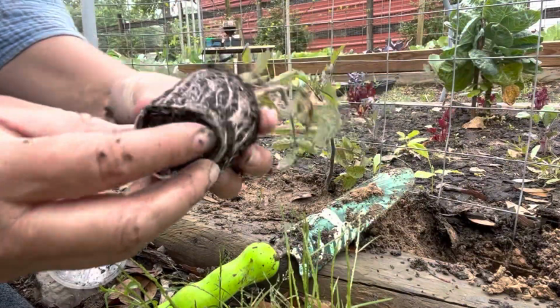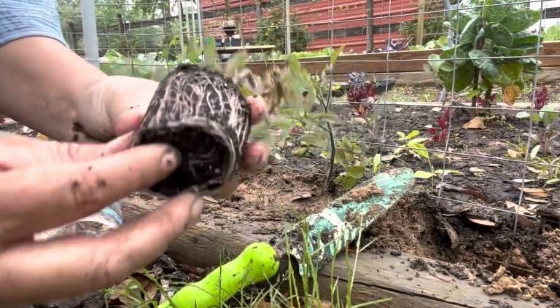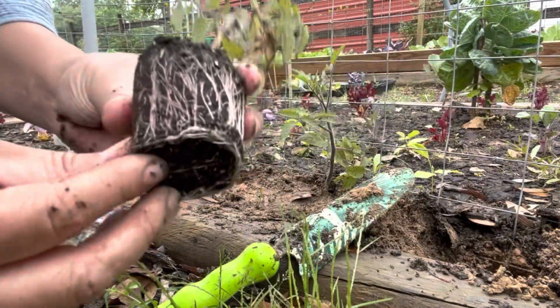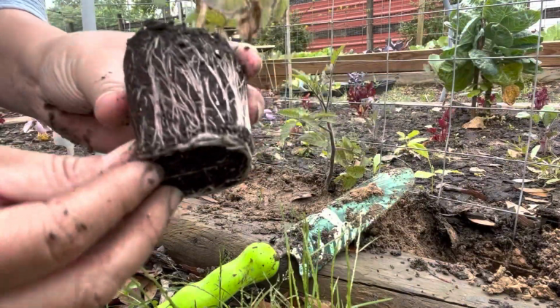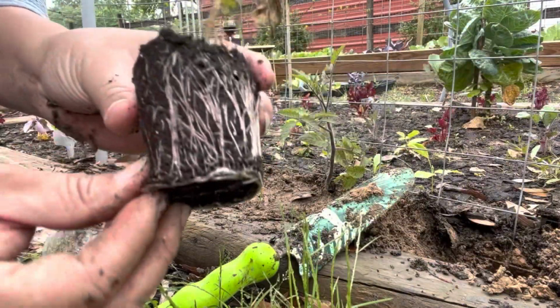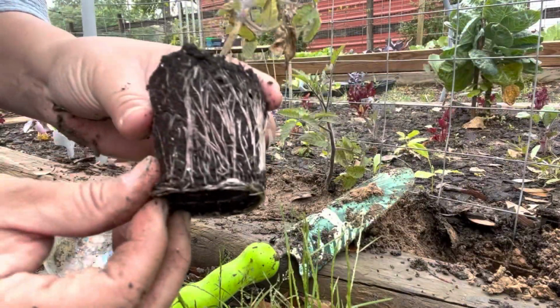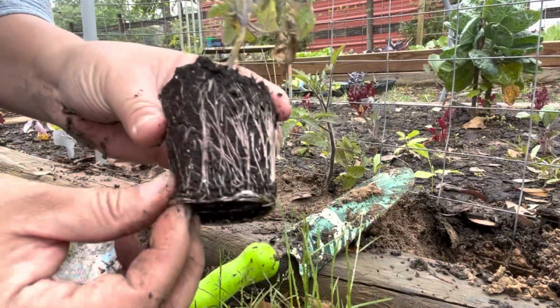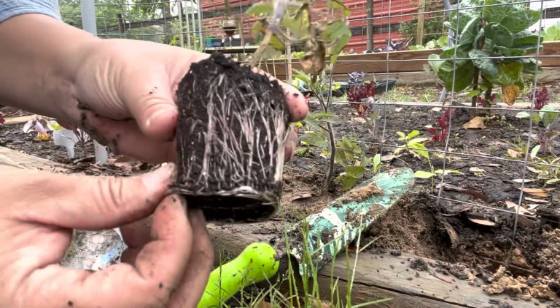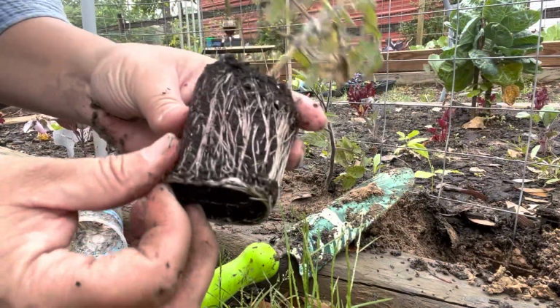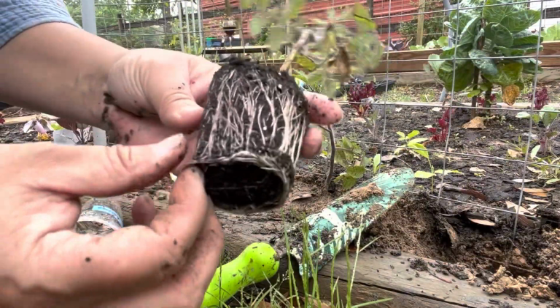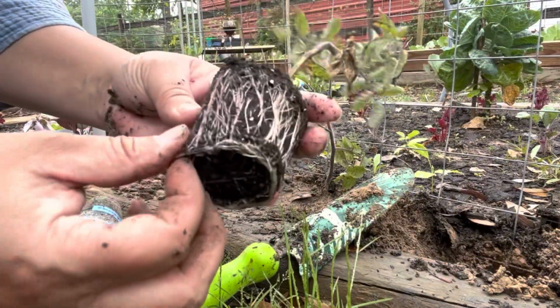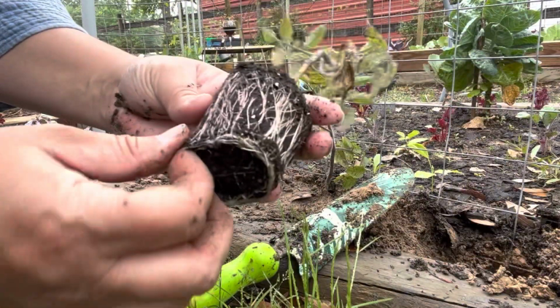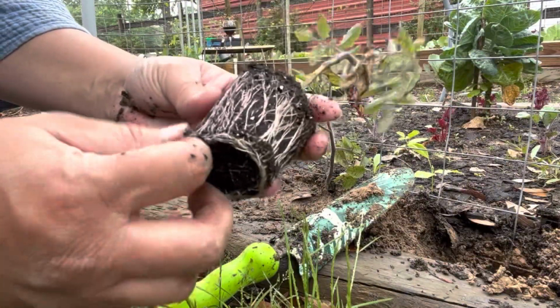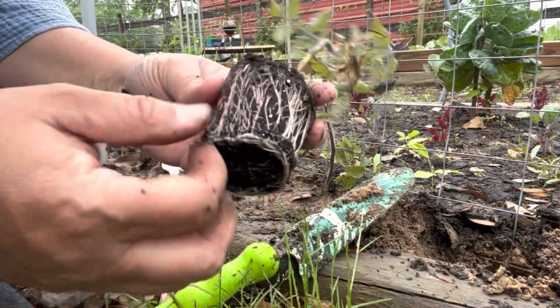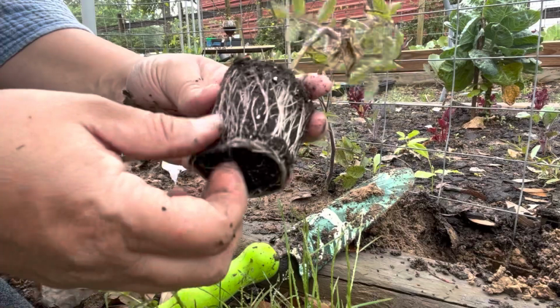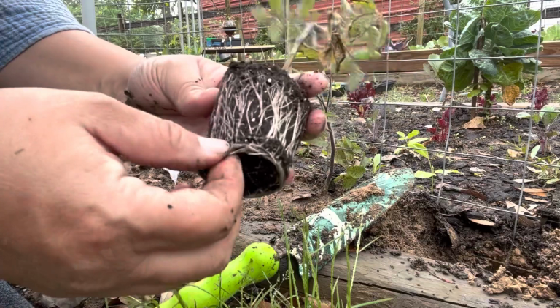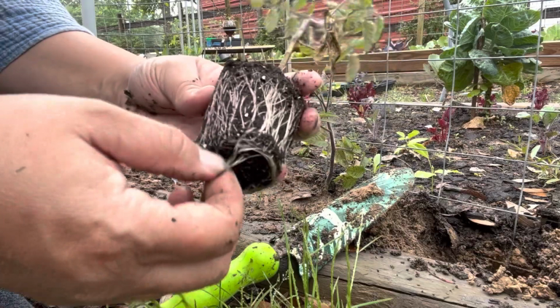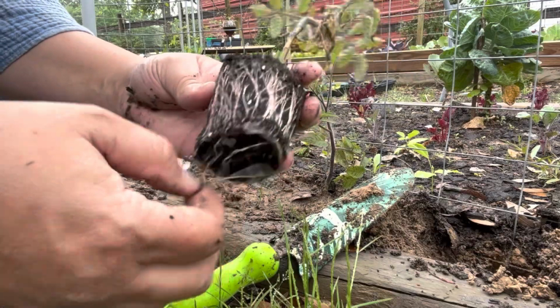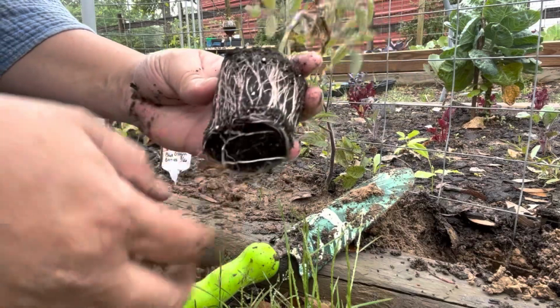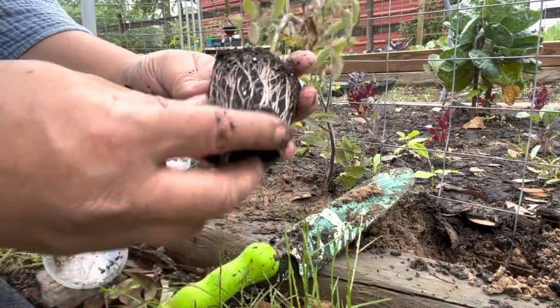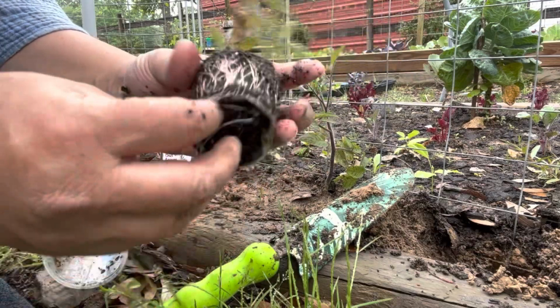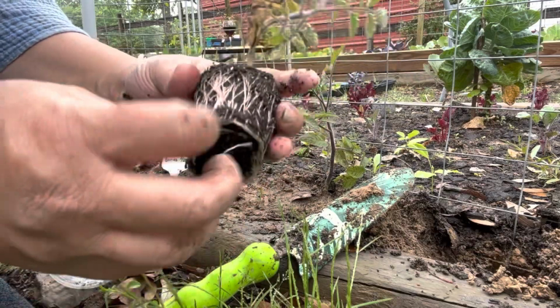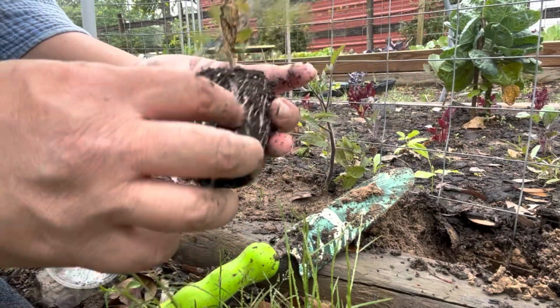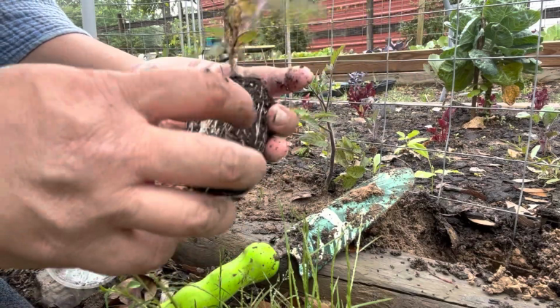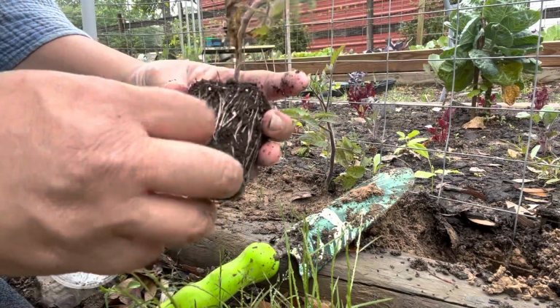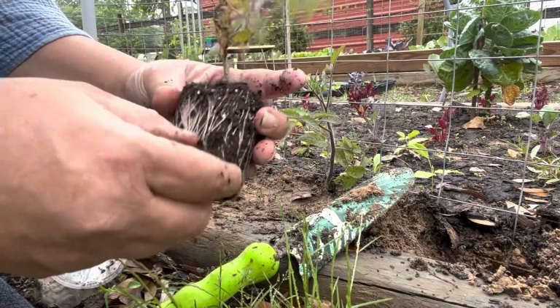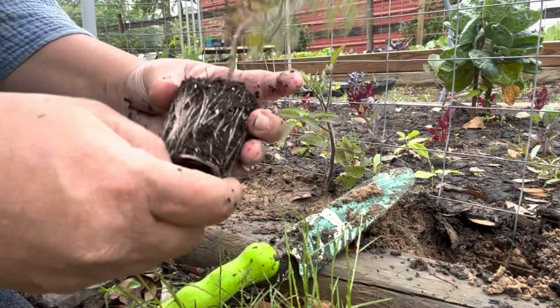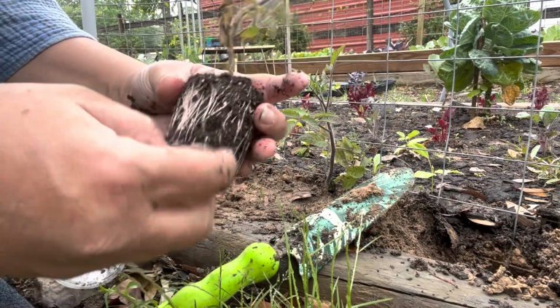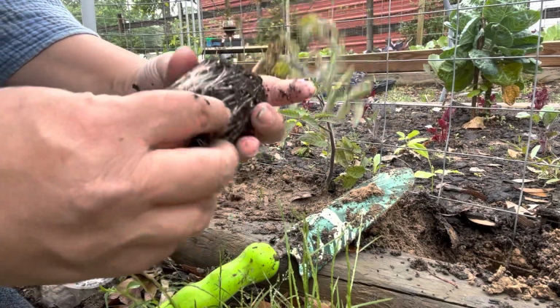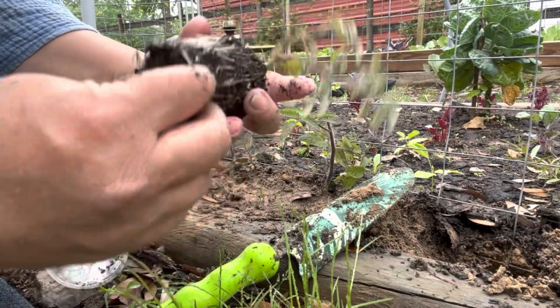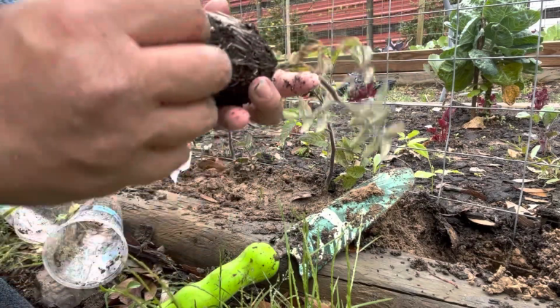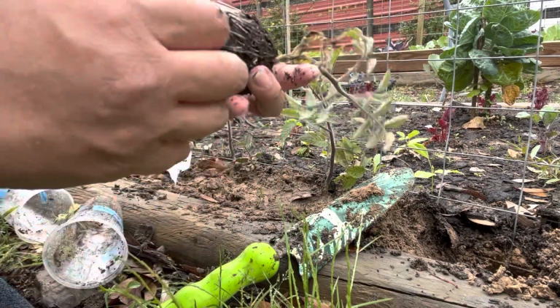There's a little bit of purple on this one too — not as much as the last one, but a little bit. Roots are good.